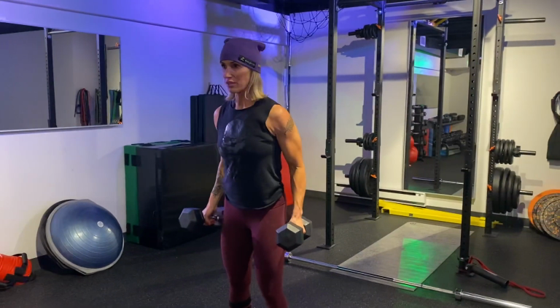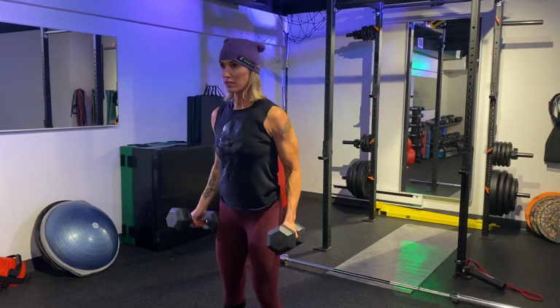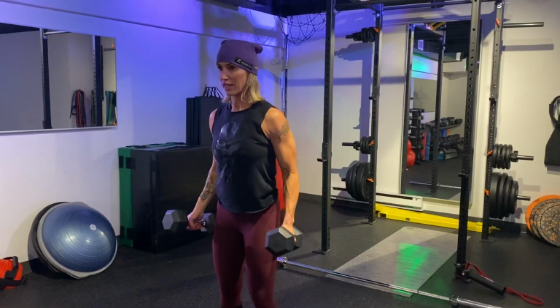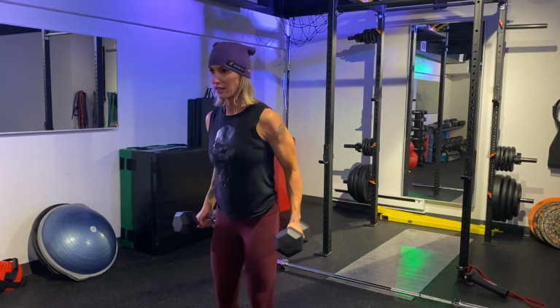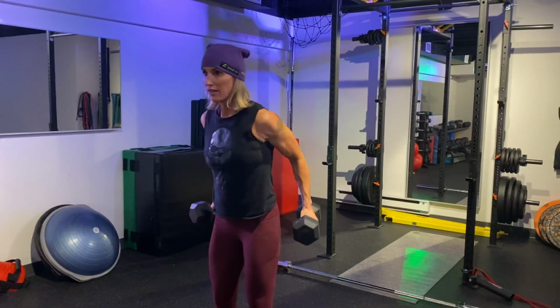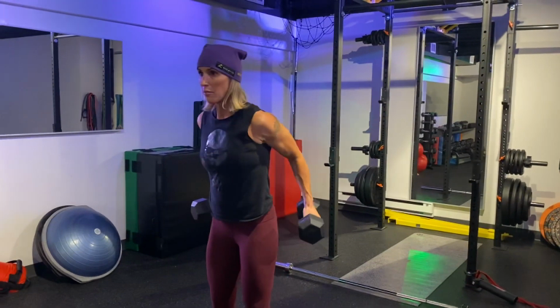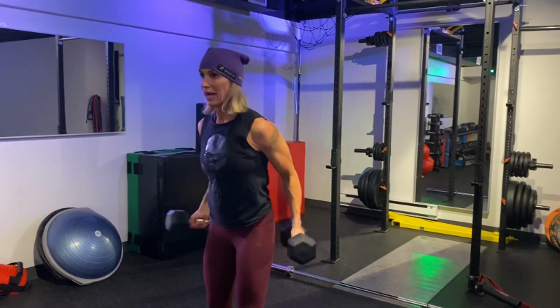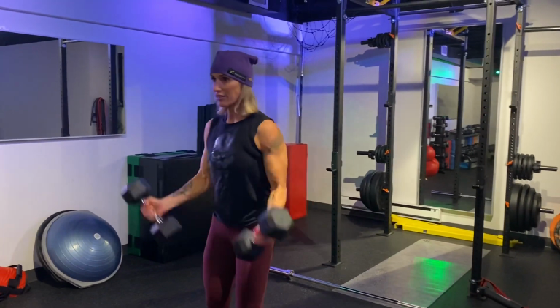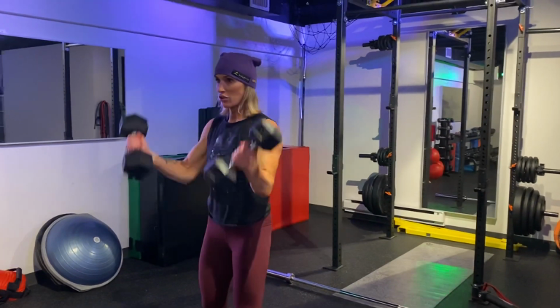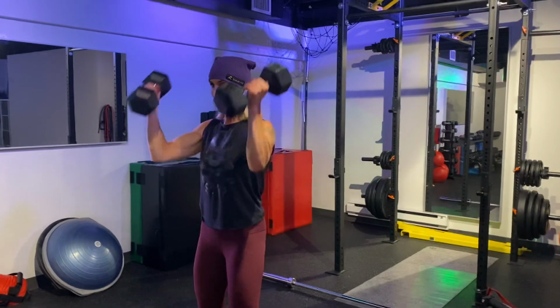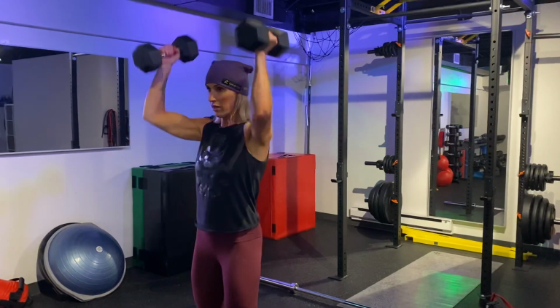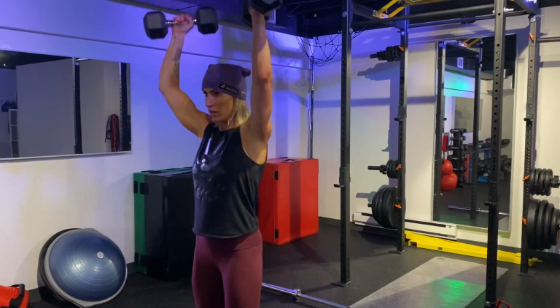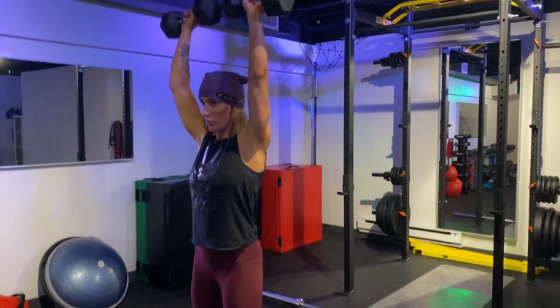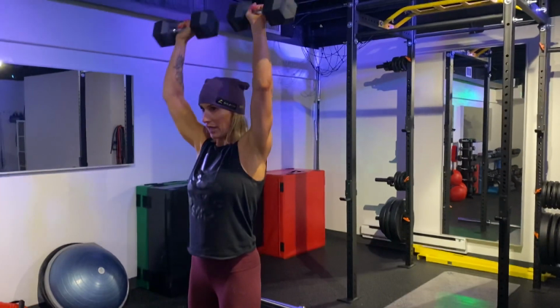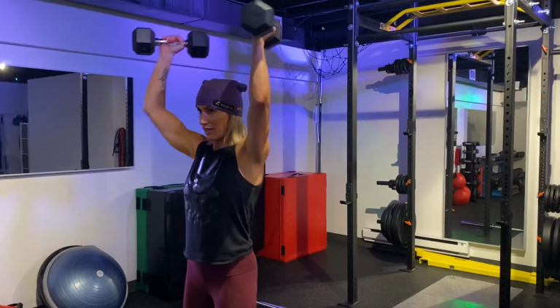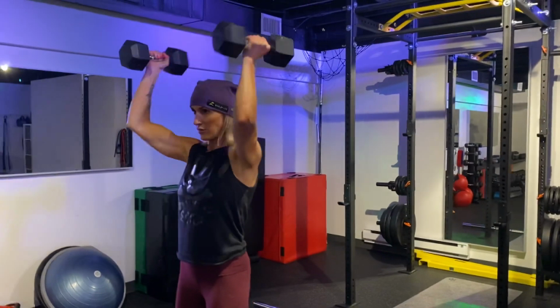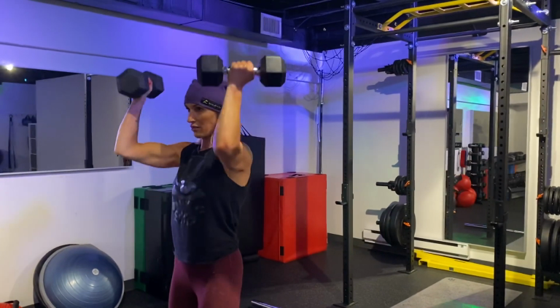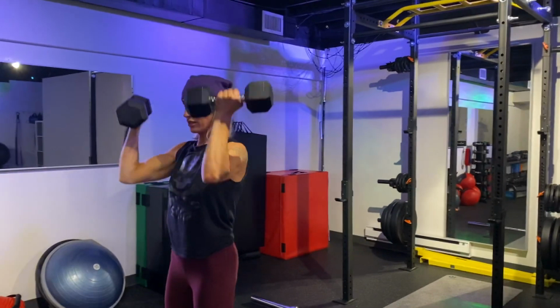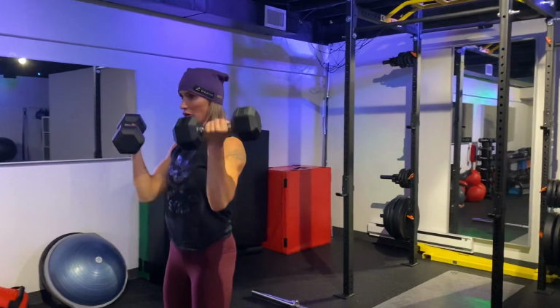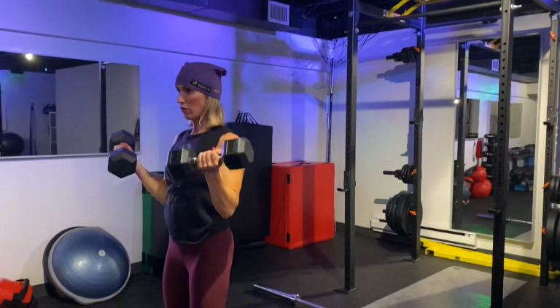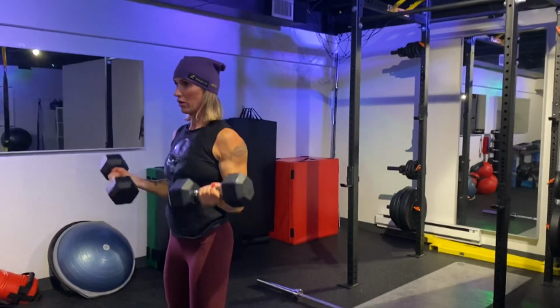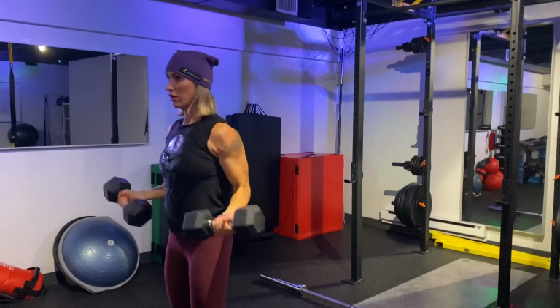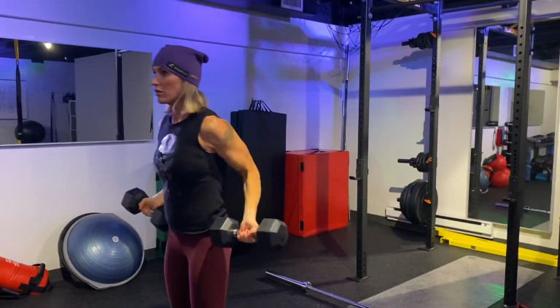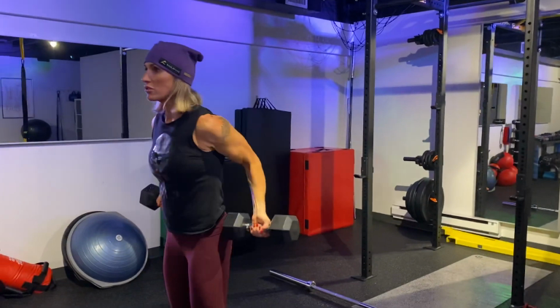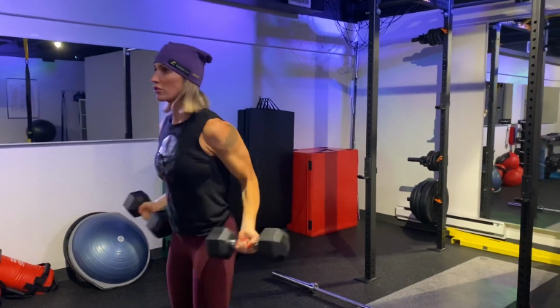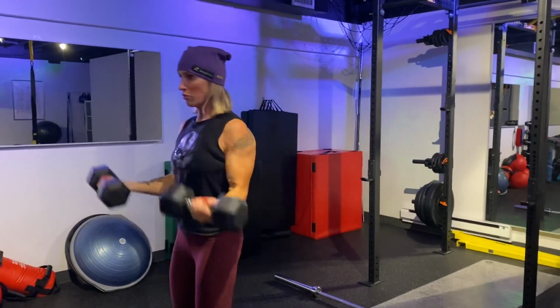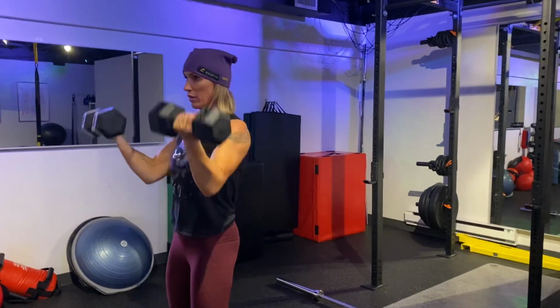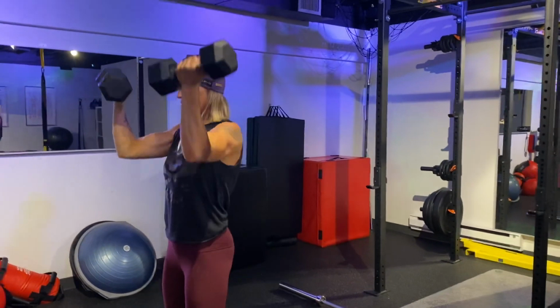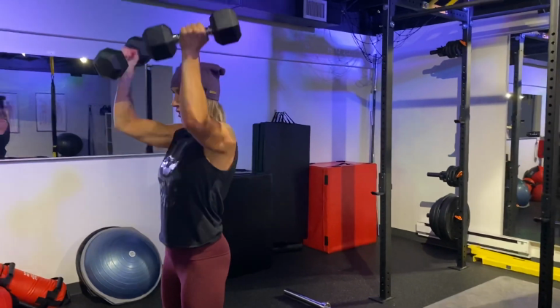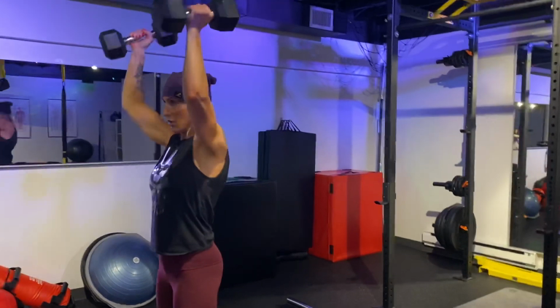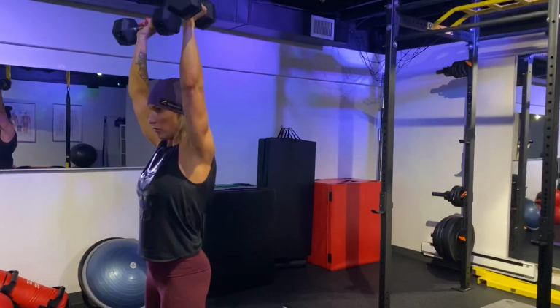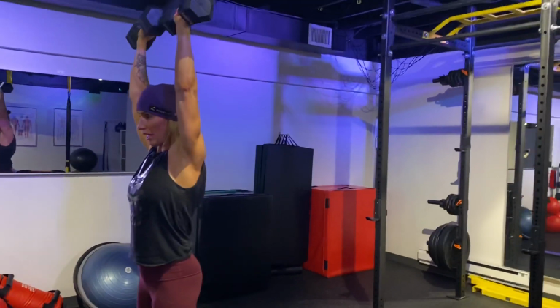This is what it looks like: back, scoop, press. Come down slow. Scoop, press.